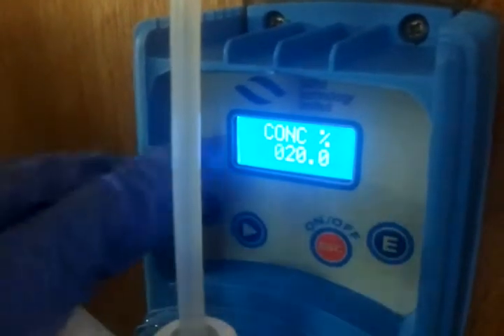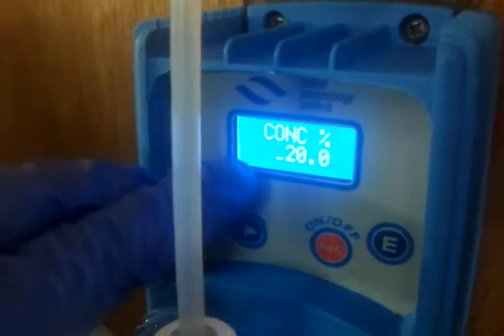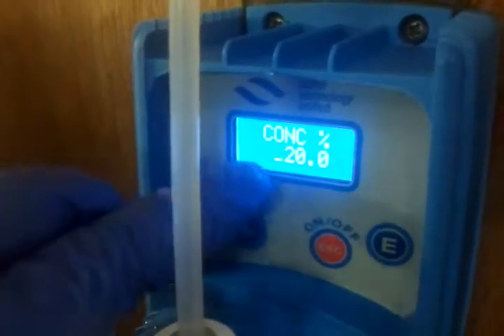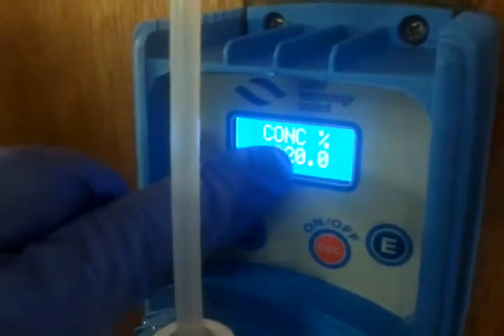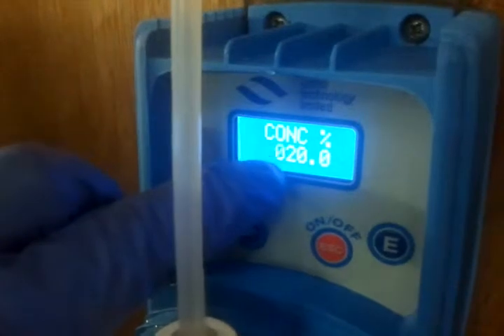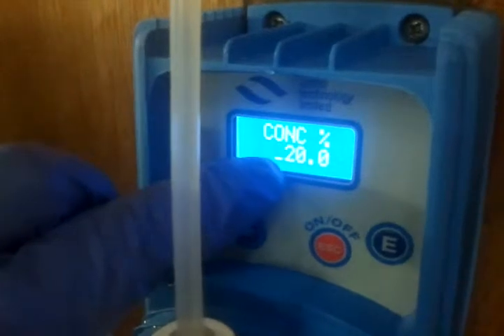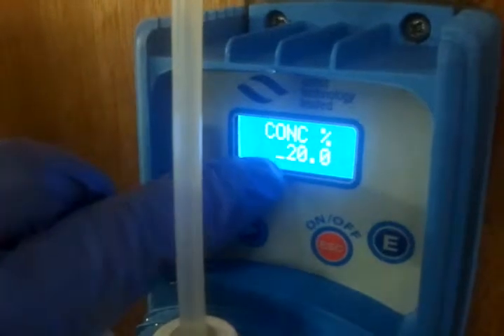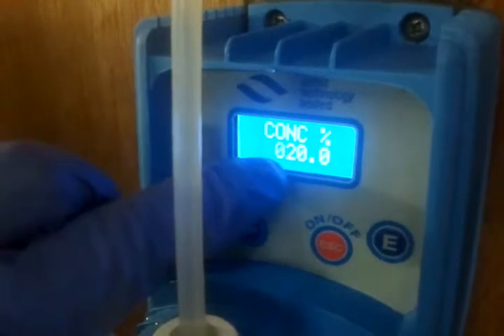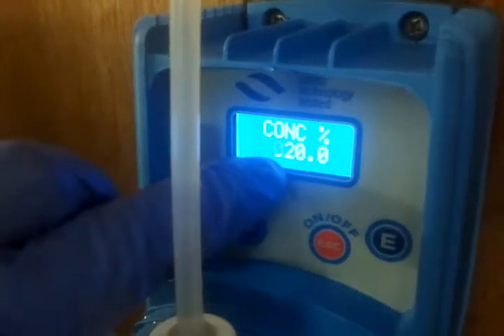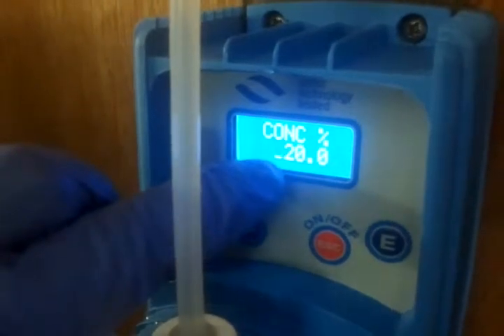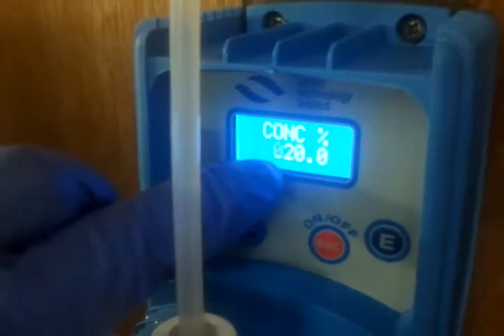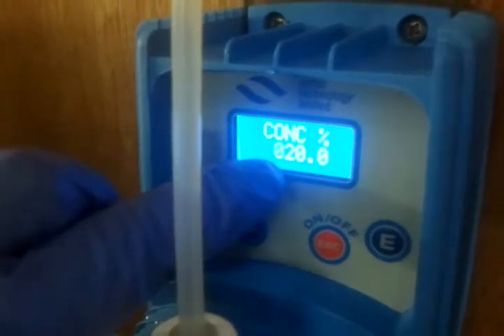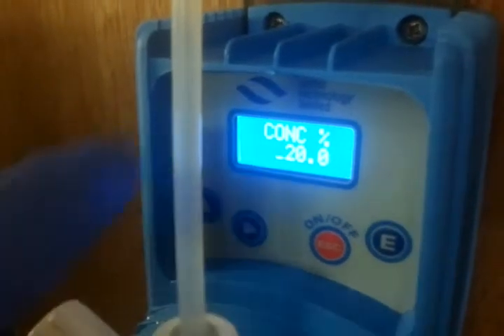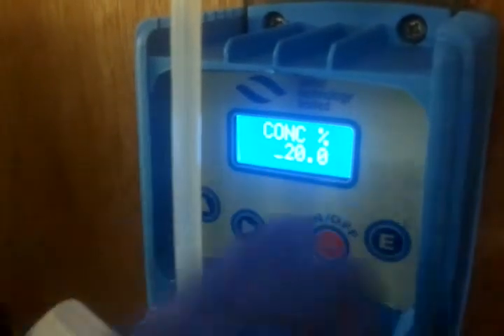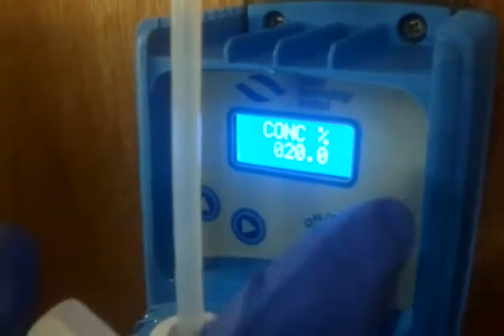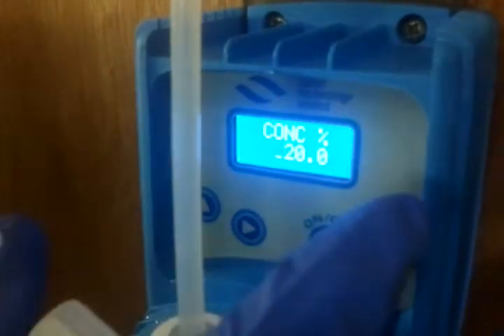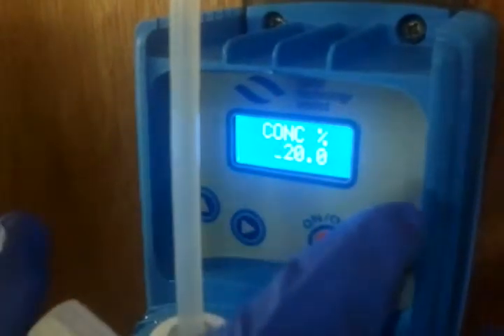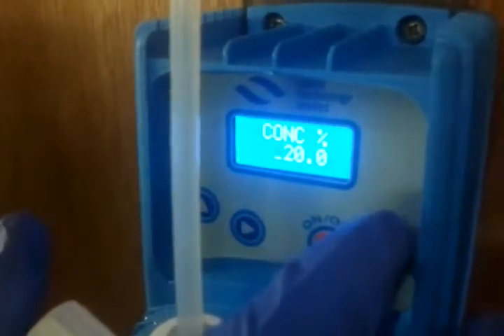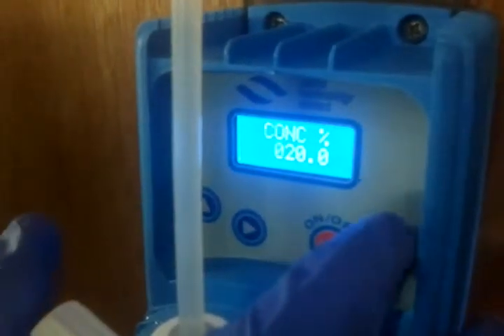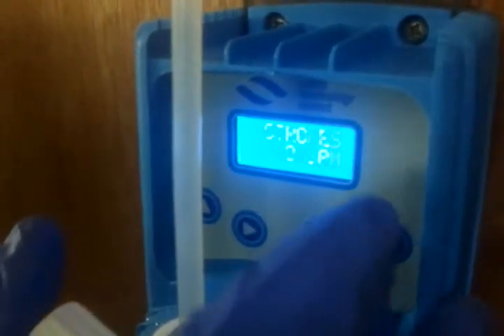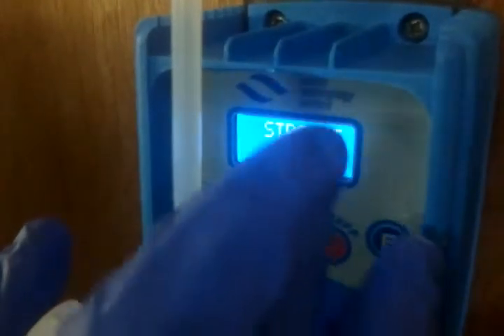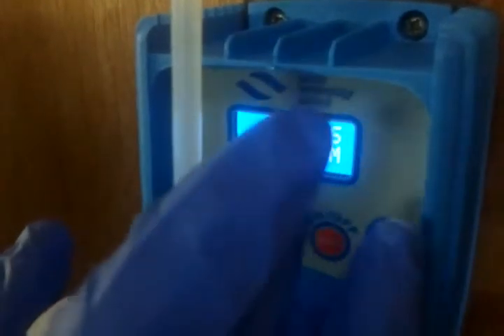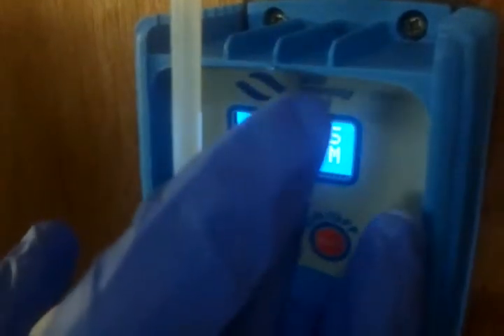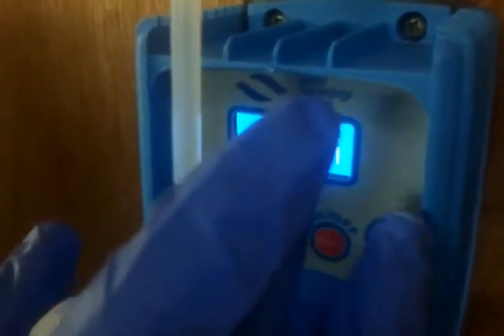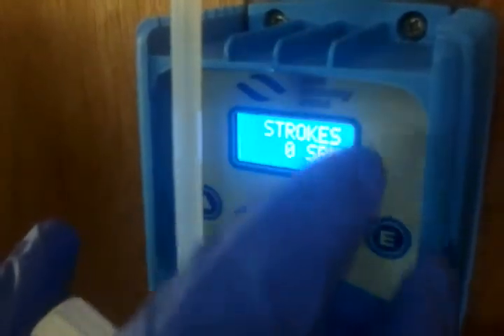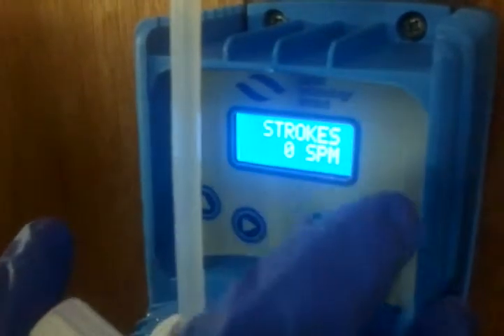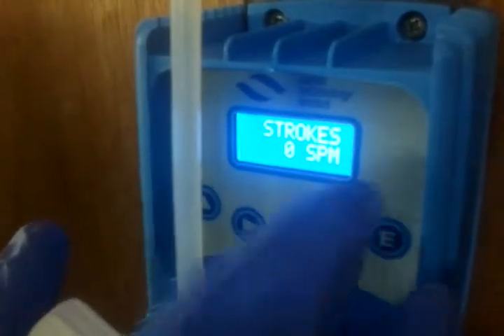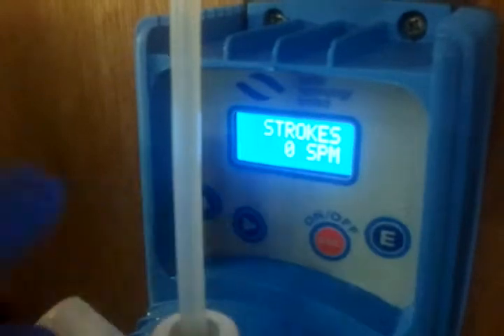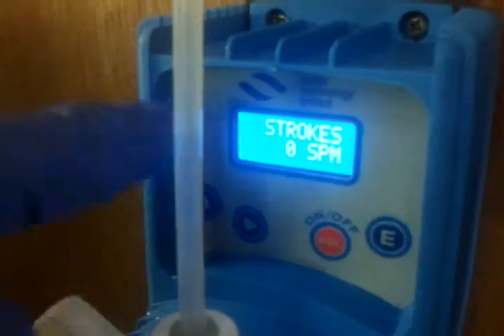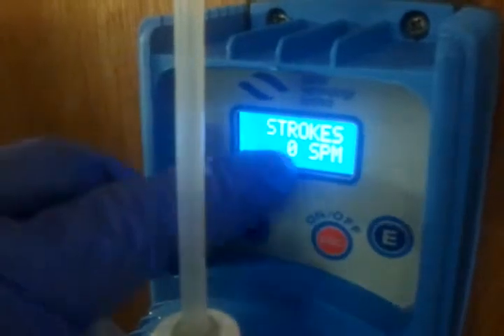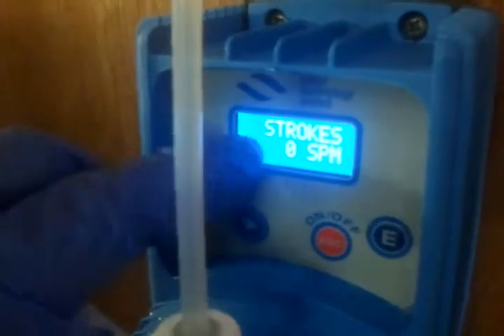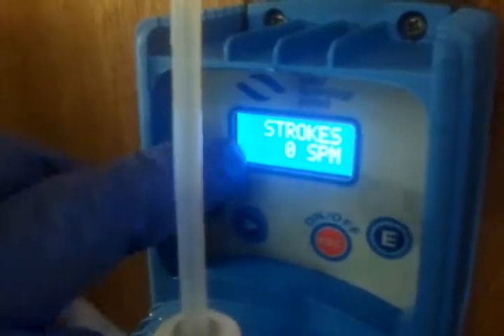It then goes on to concentration, which is 20%. You press it again to go back to your standby position, which is strokes.